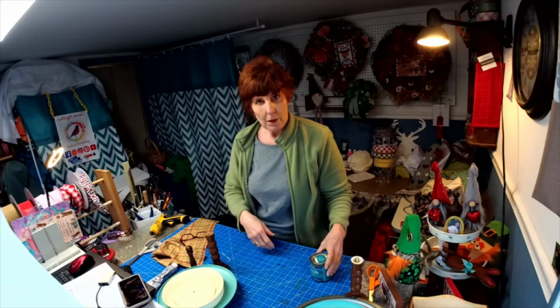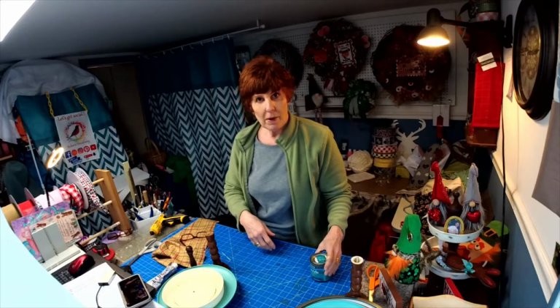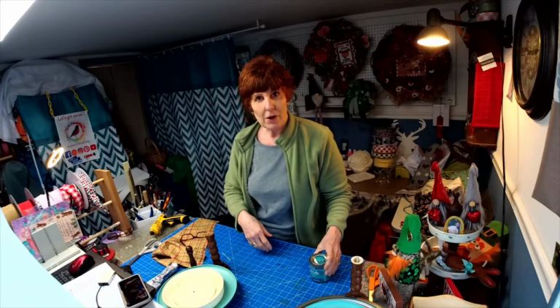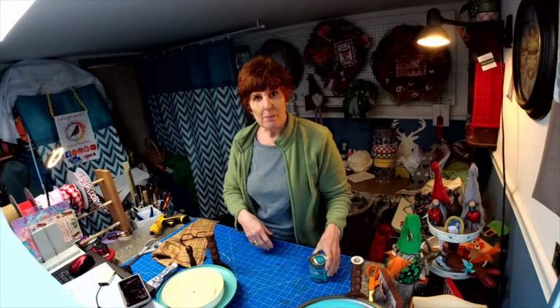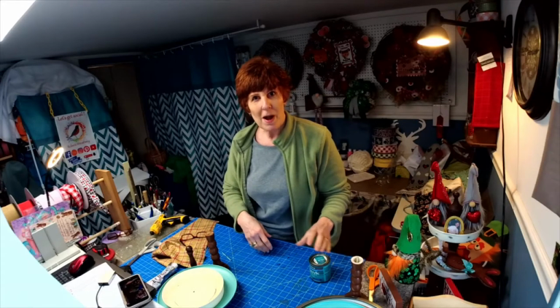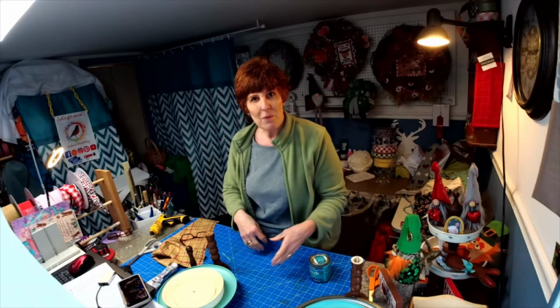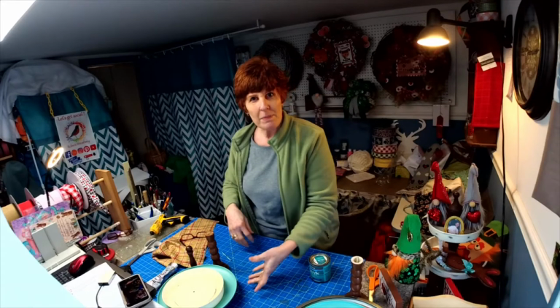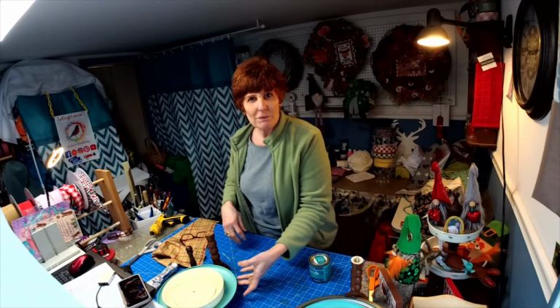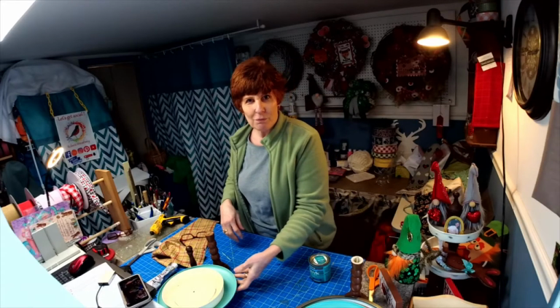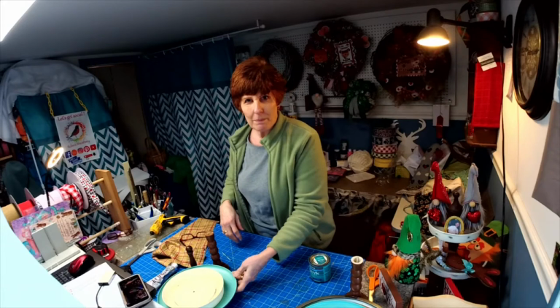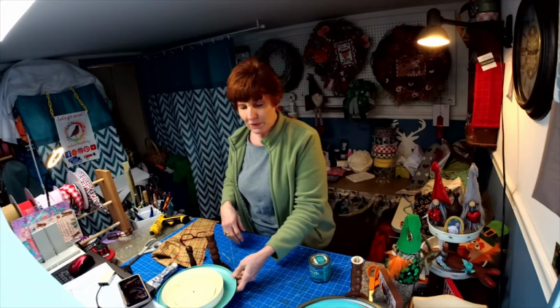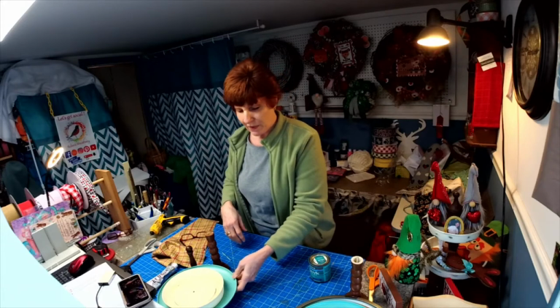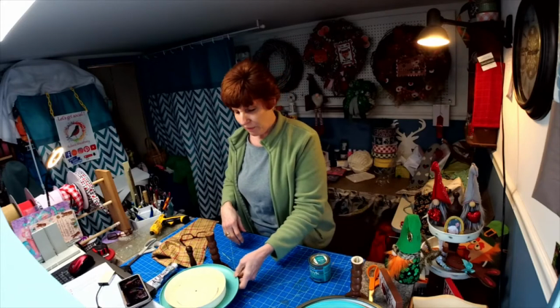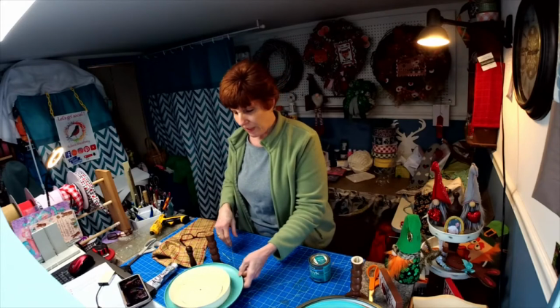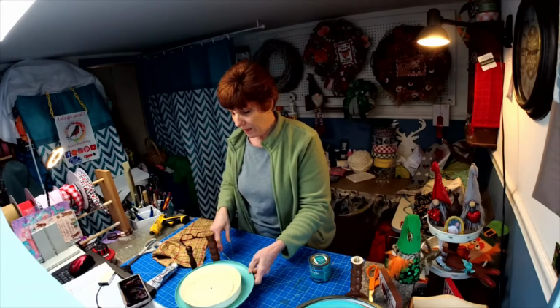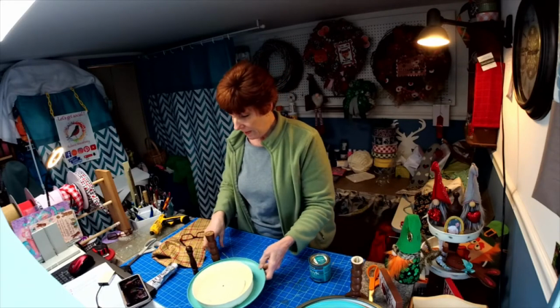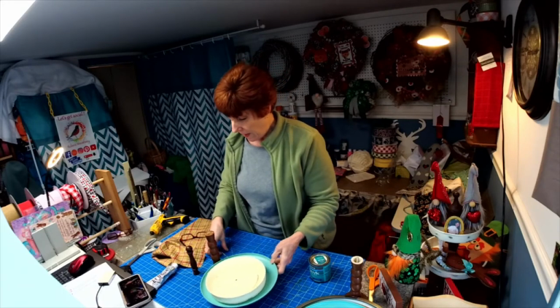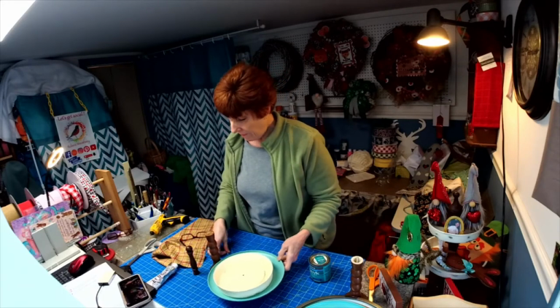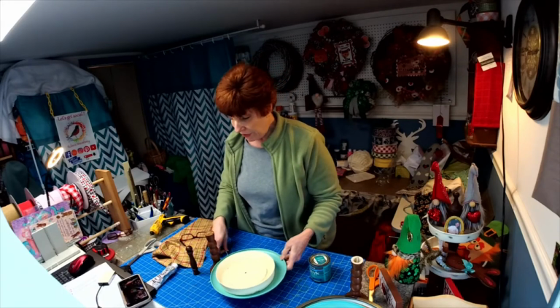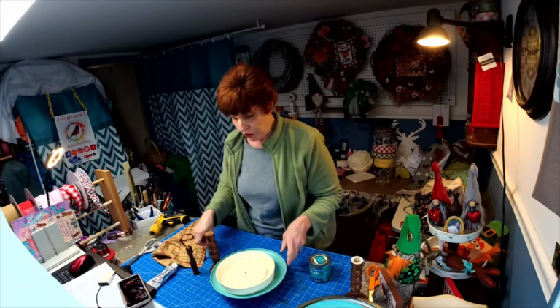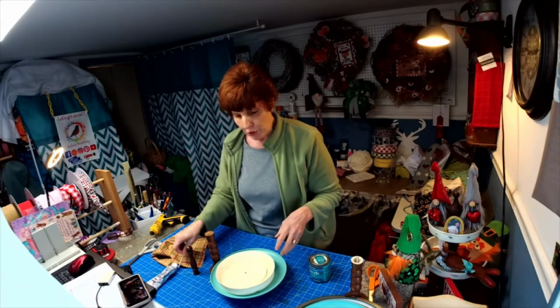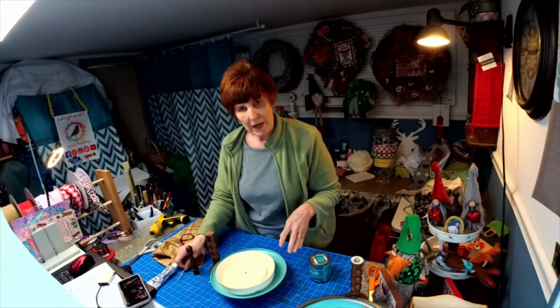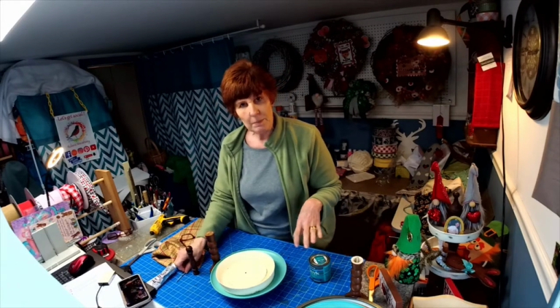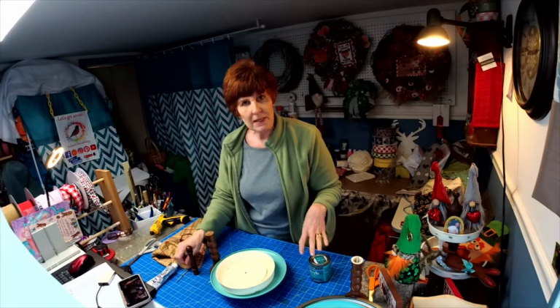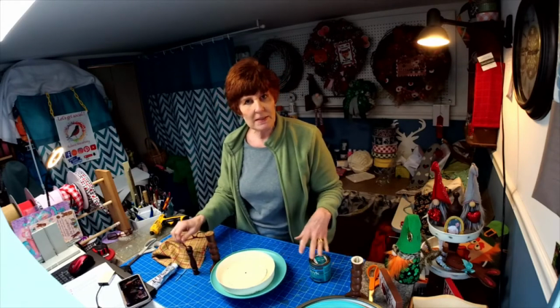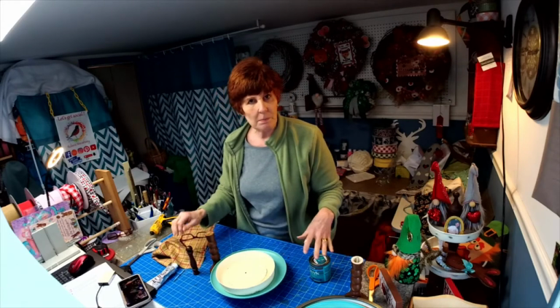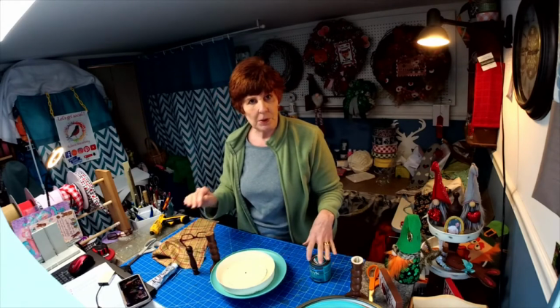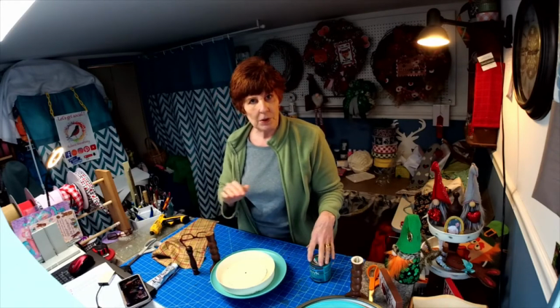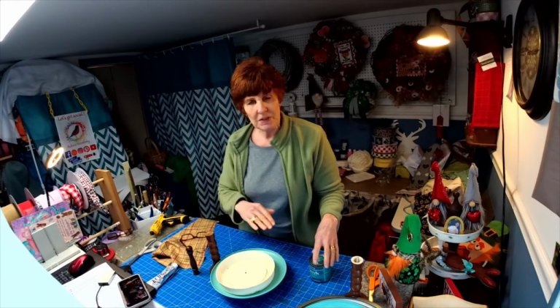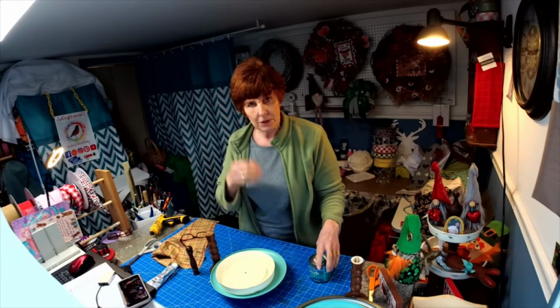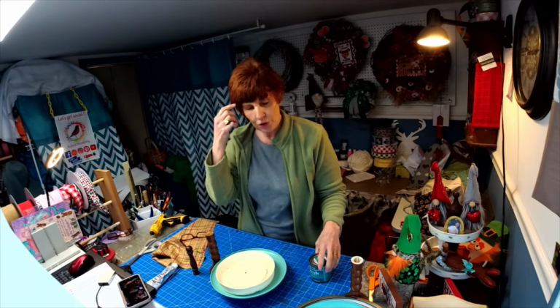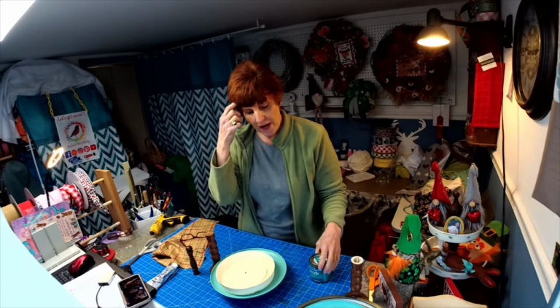Welcome! I'm Robin with Robin's Free 3. I'm going to show you how to make a simple tiered tray.